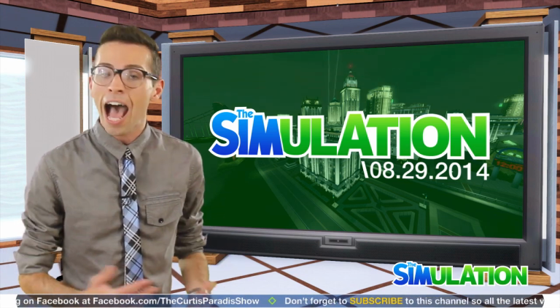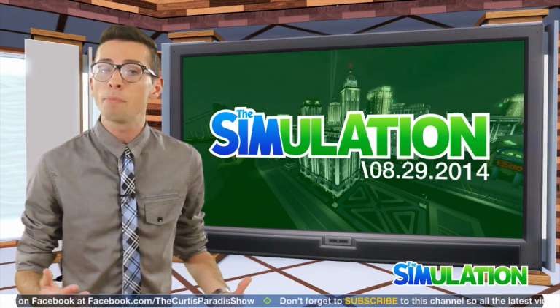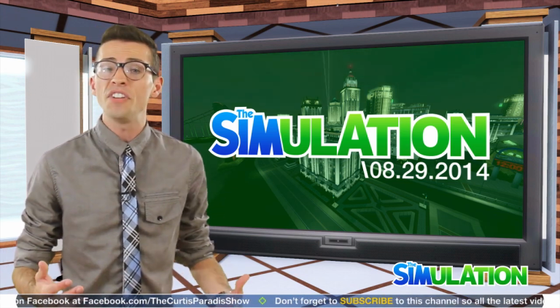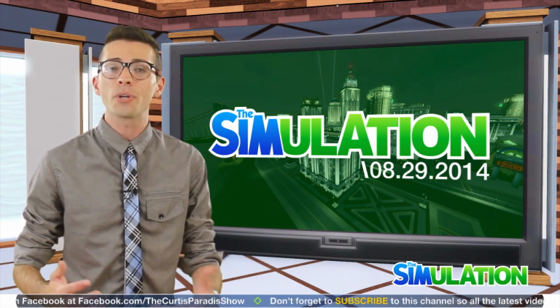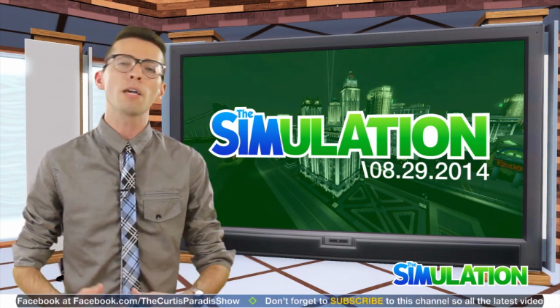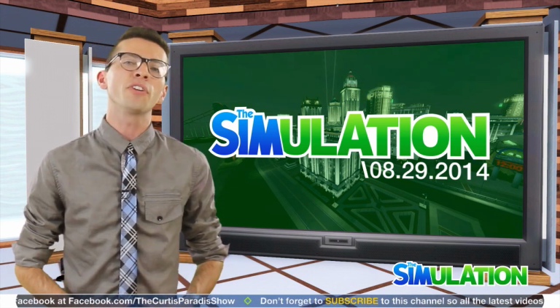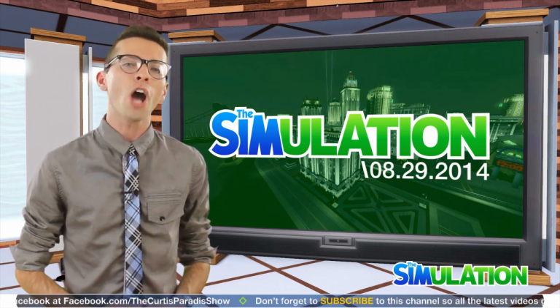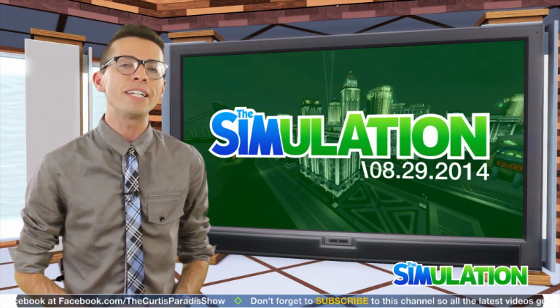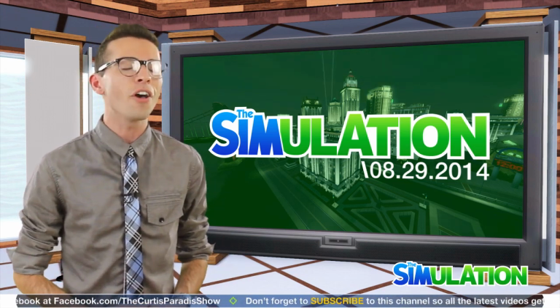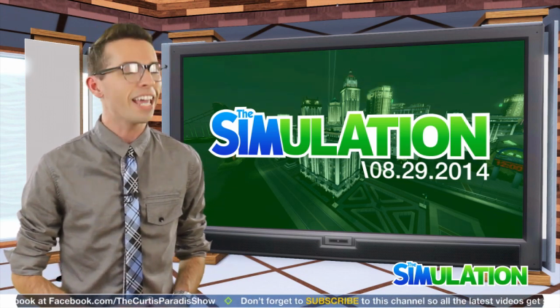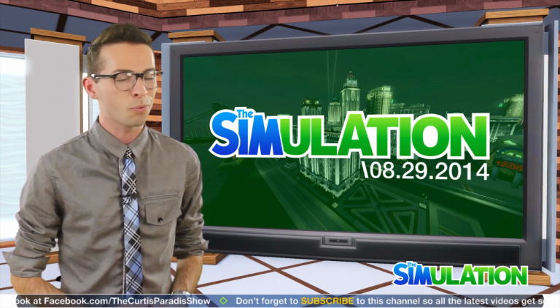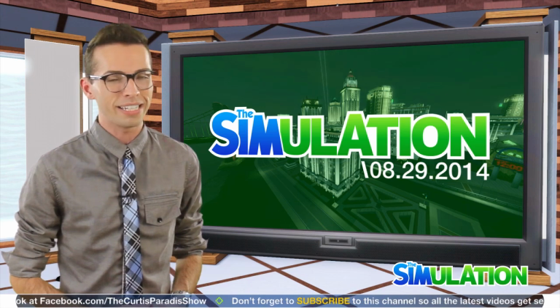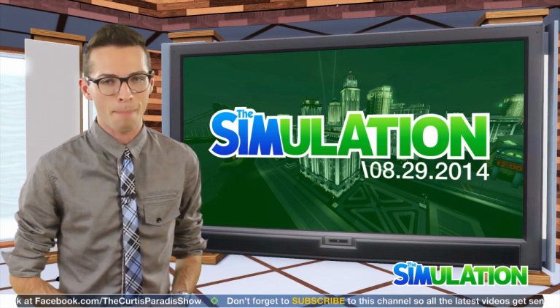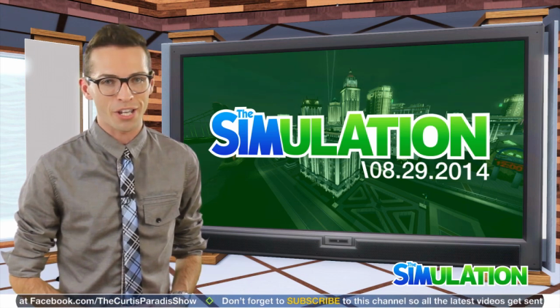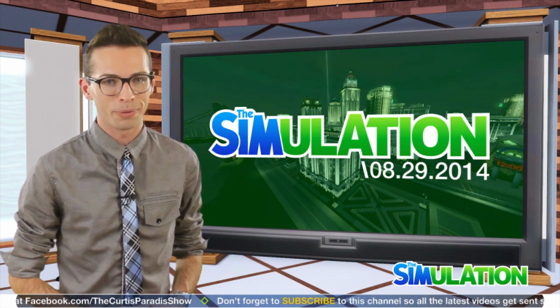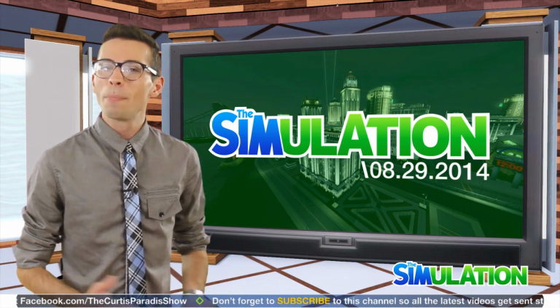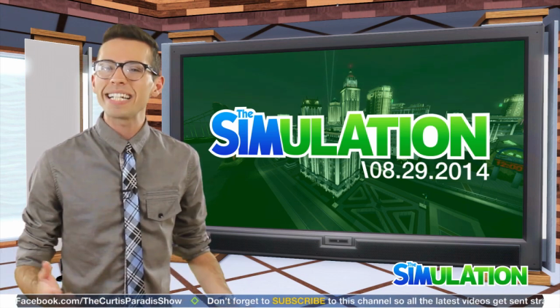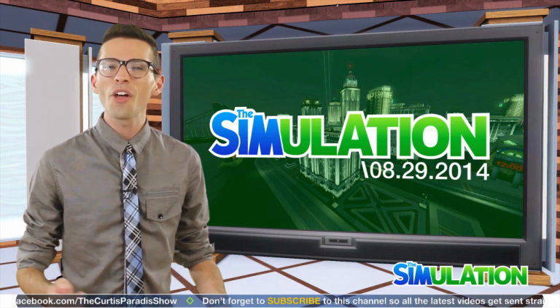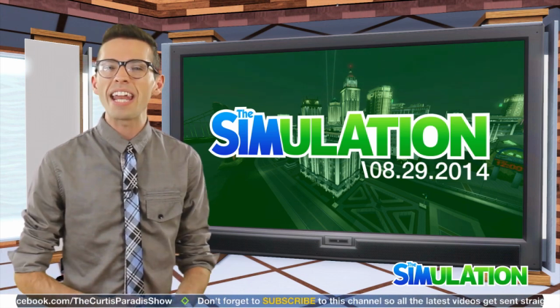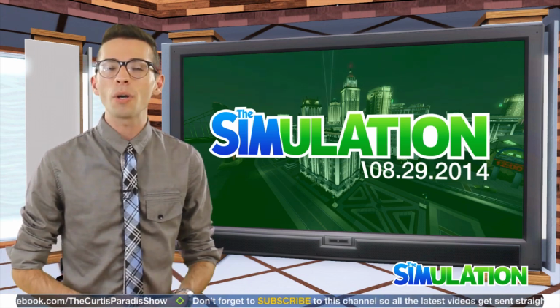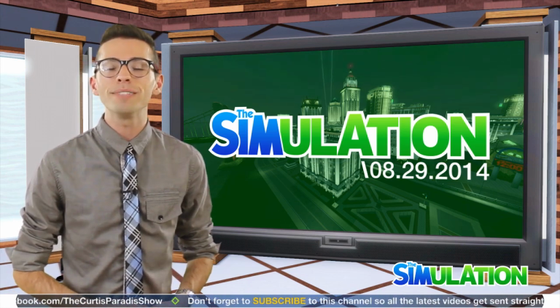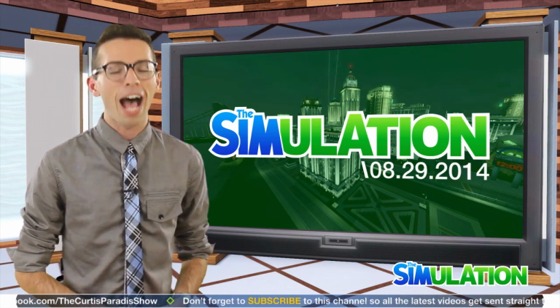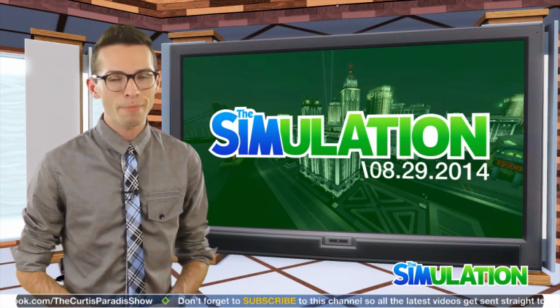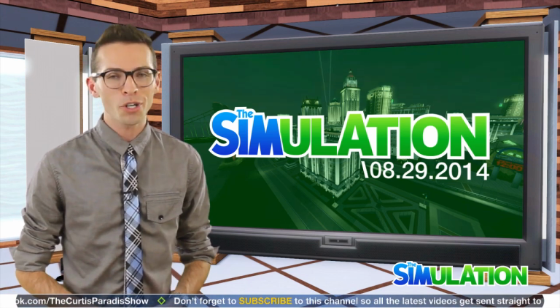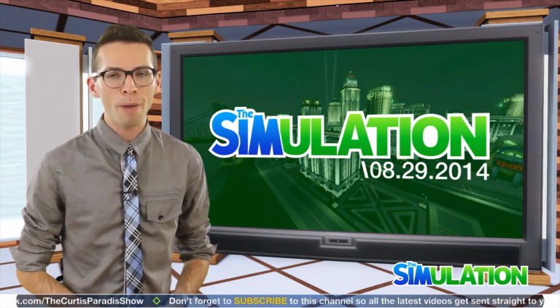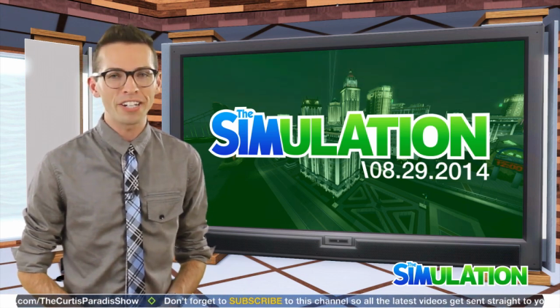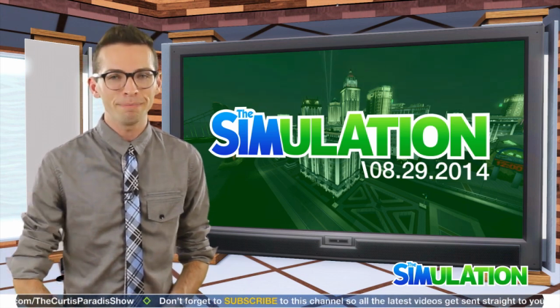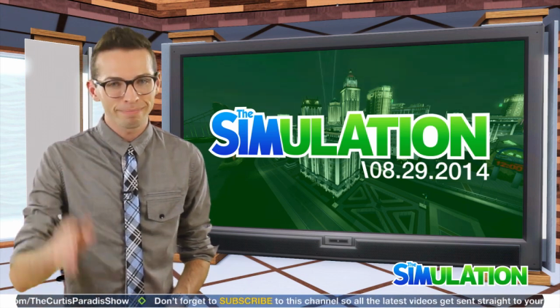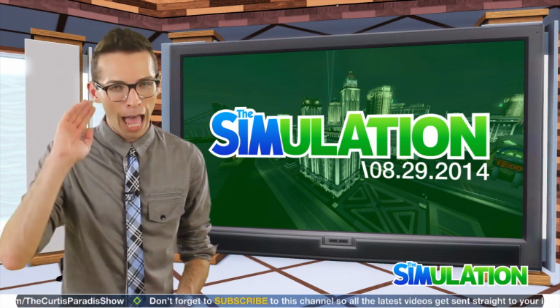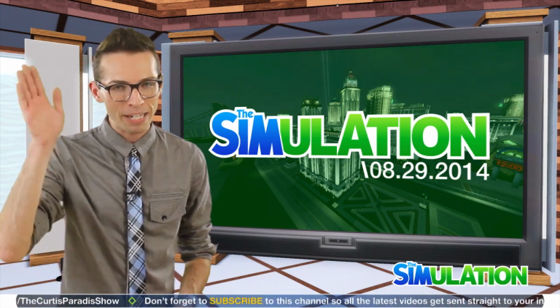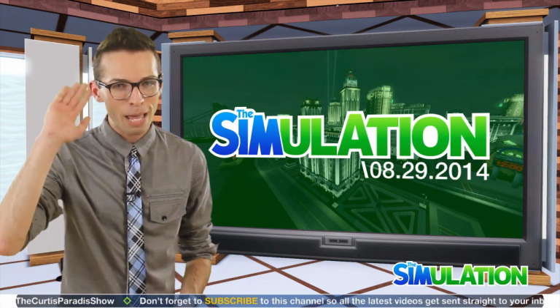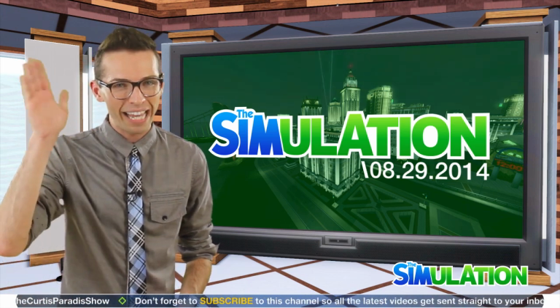I'll be featuring some of your comments on next week's episode. But until then everyone, I'm Curtis Parody. Happy simming!